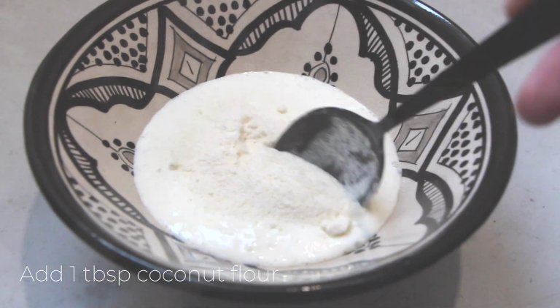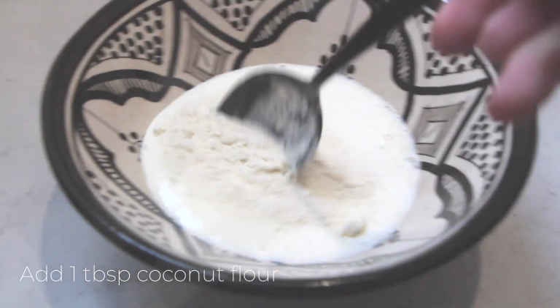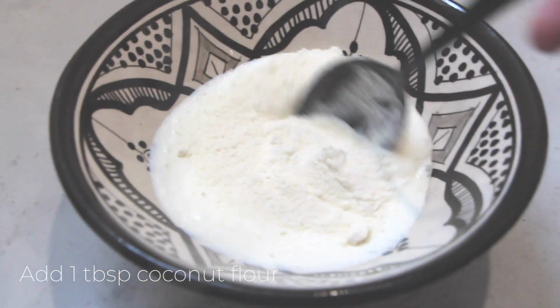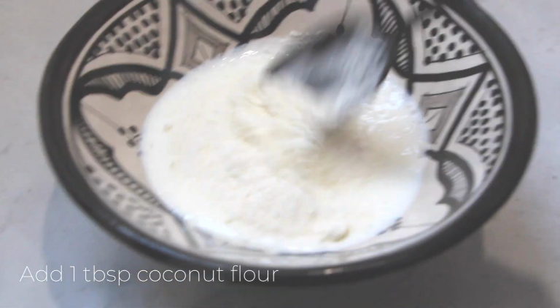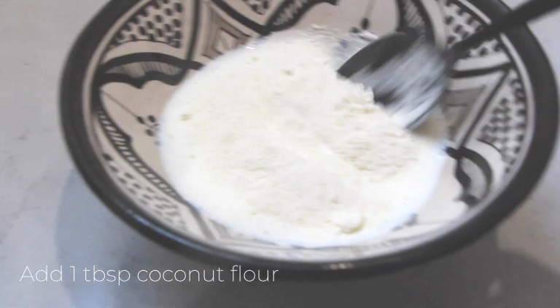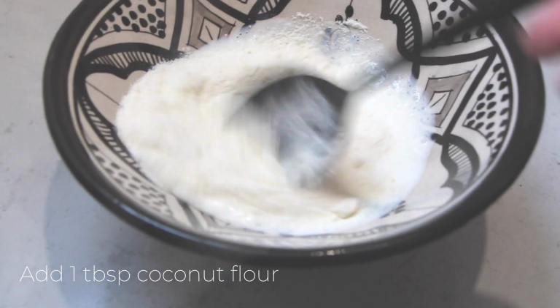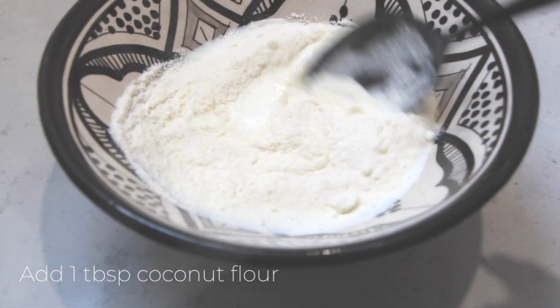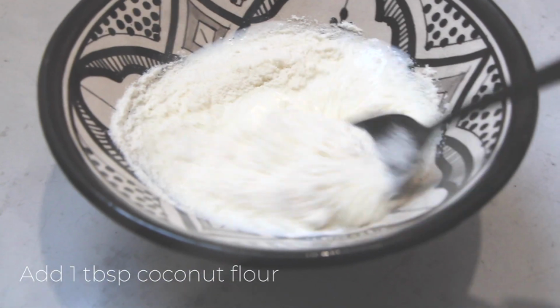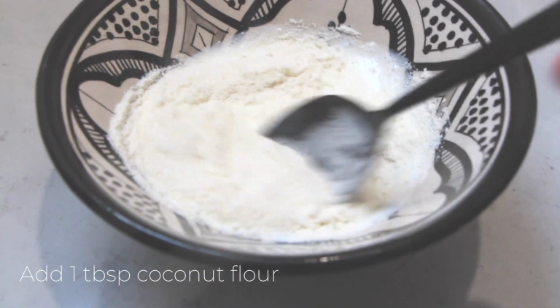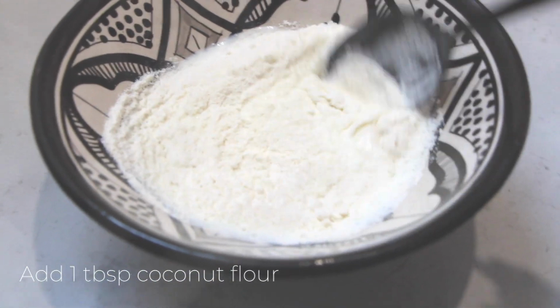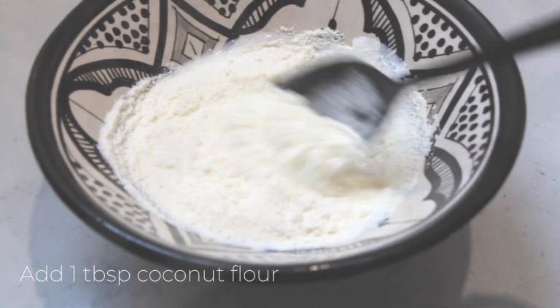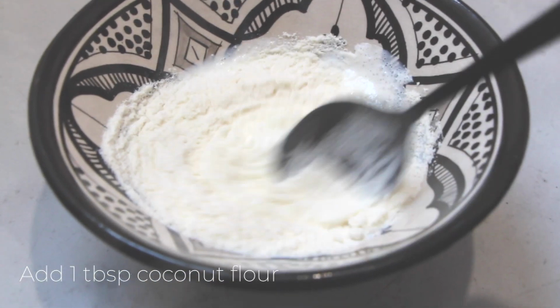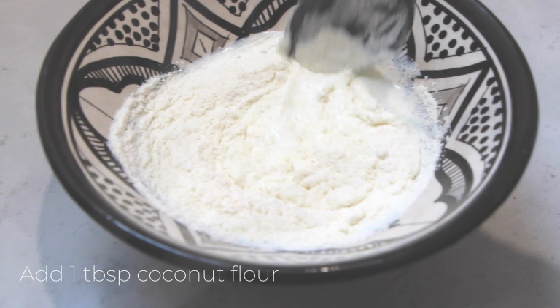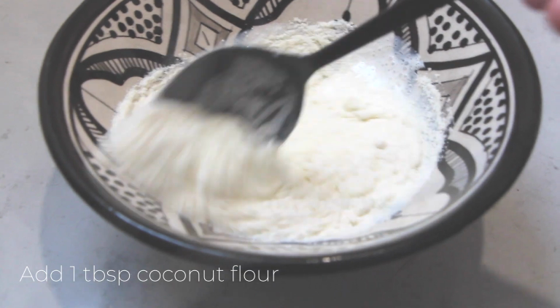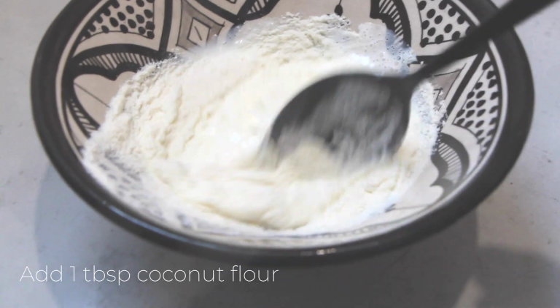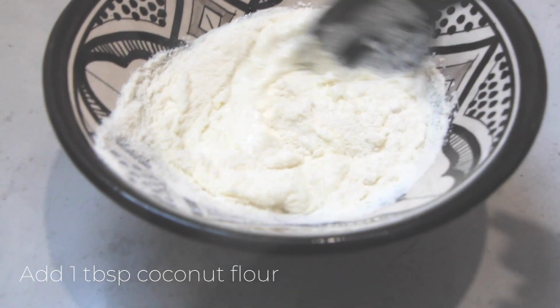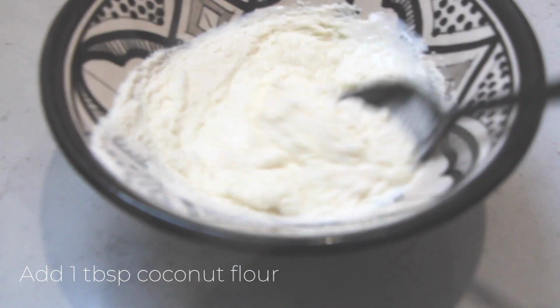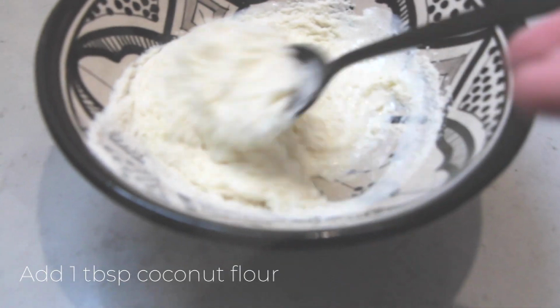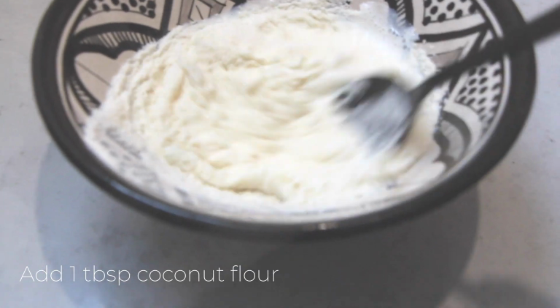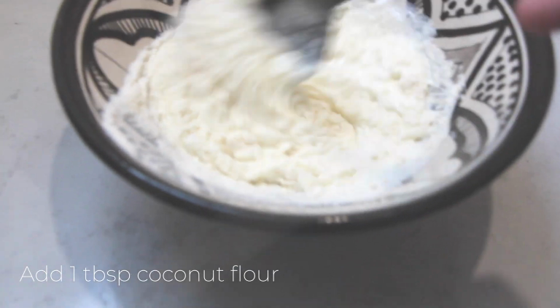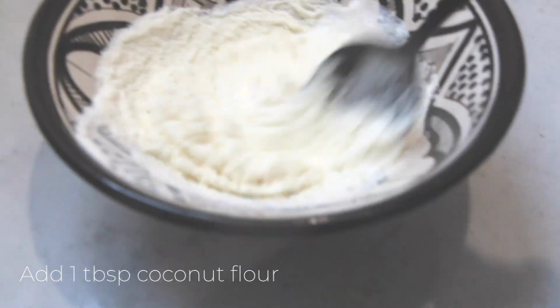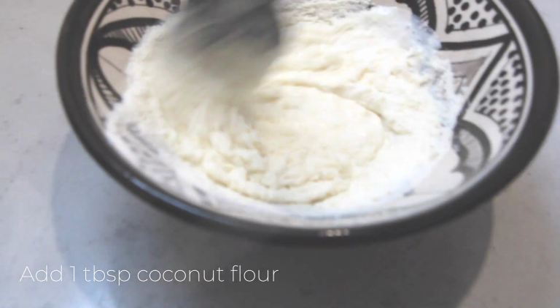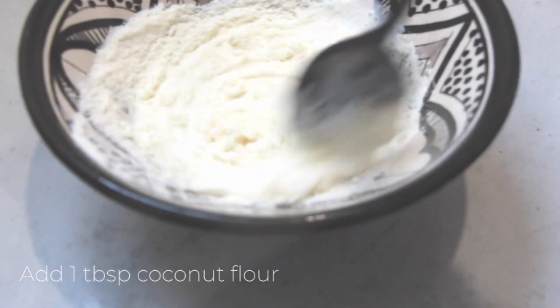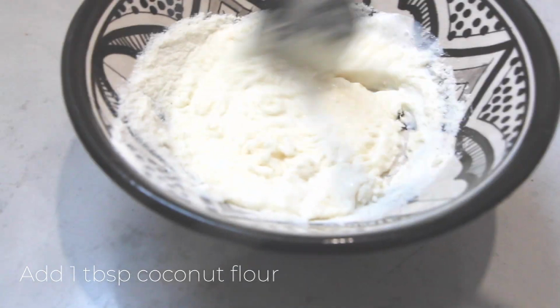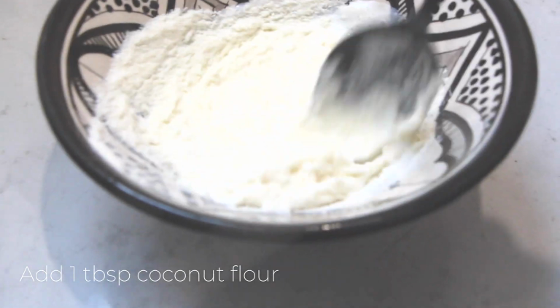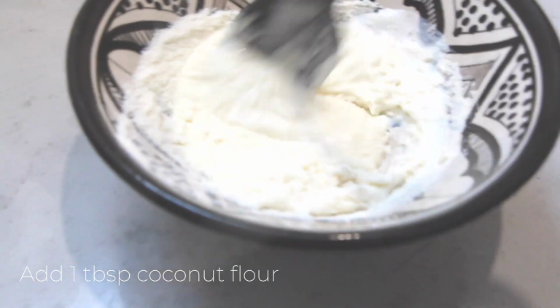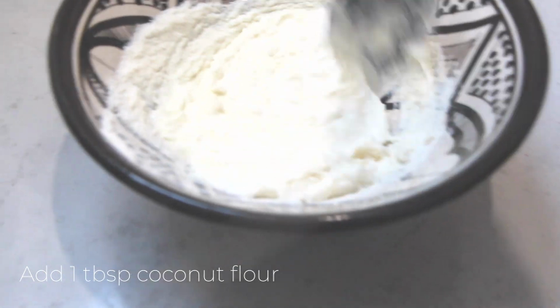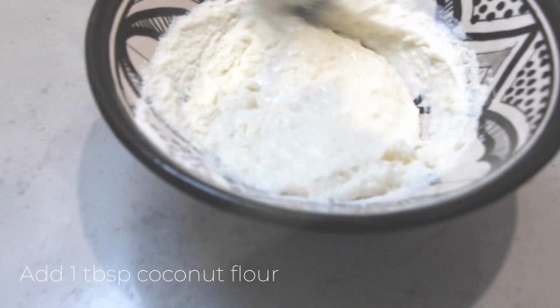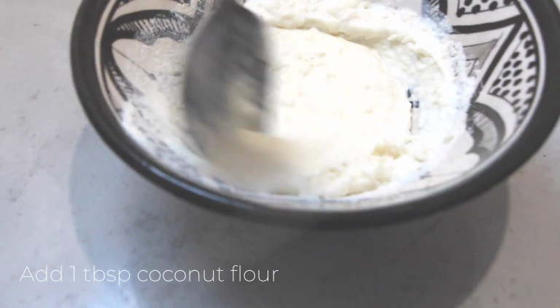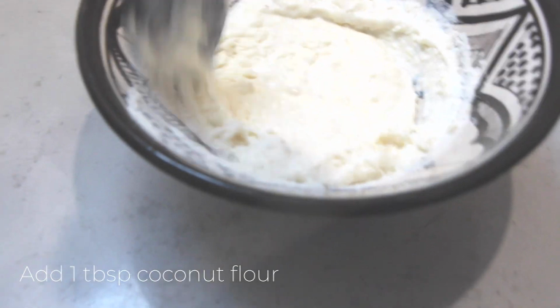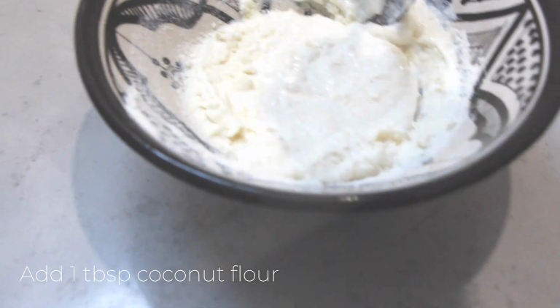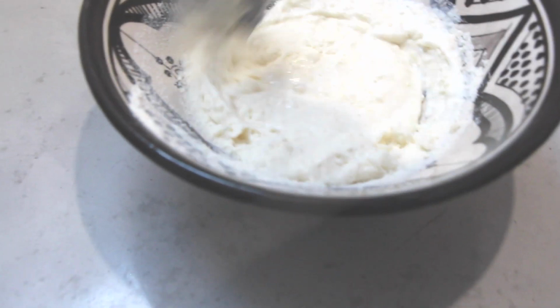Add in around one tablespoon of coconut flour just to thicken the paste up a little bit, so it's easier to apply to your face, and just blend it up.